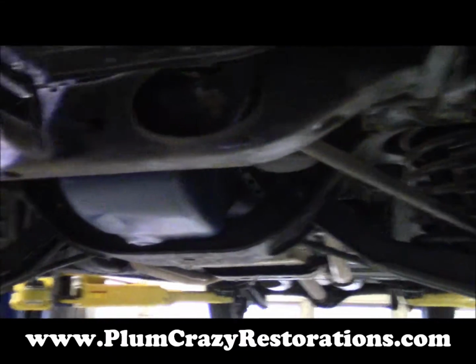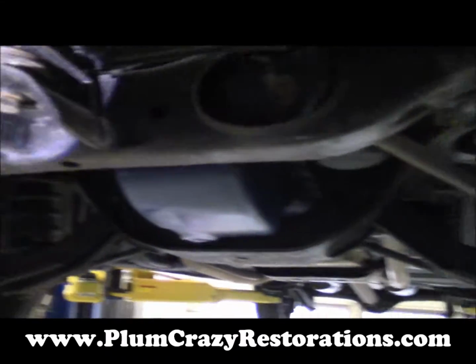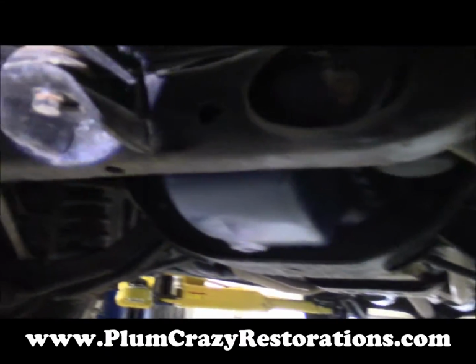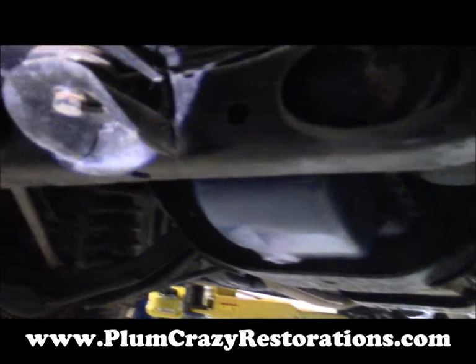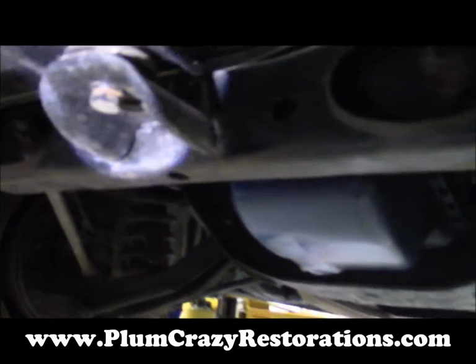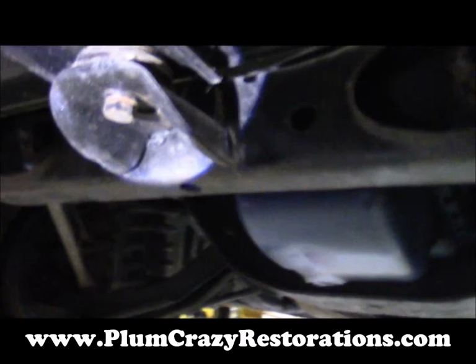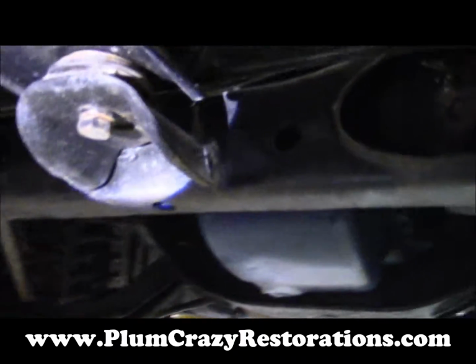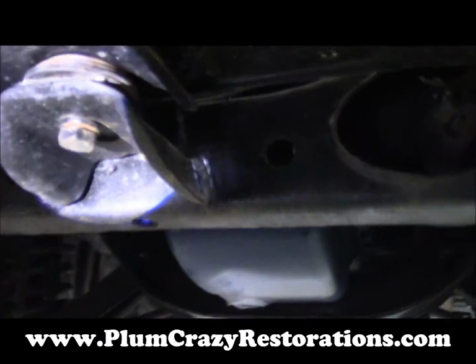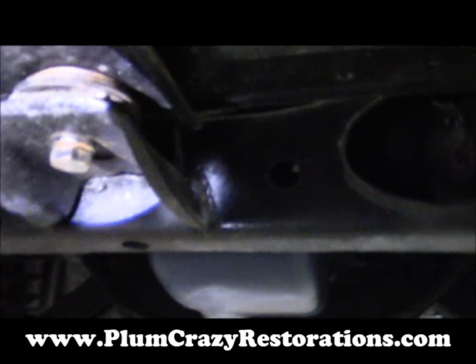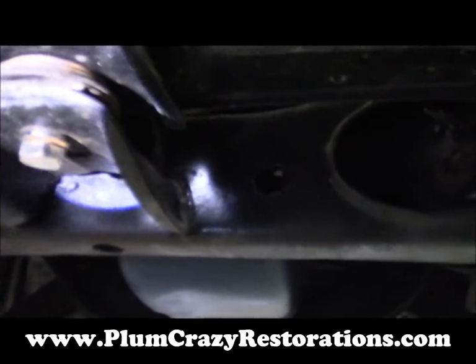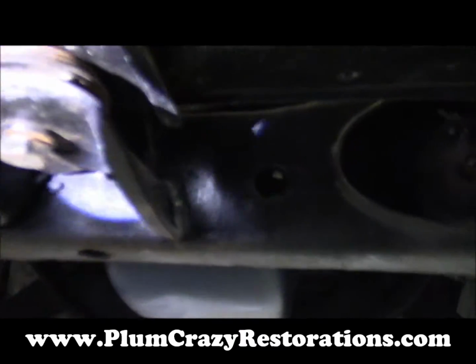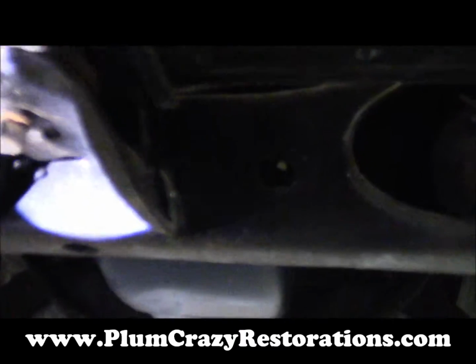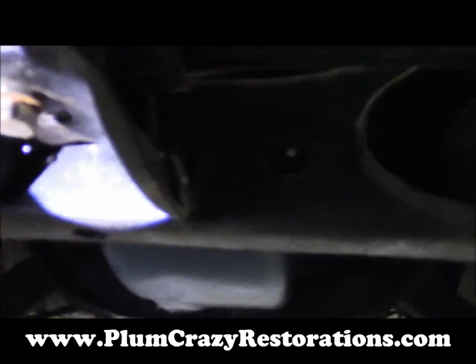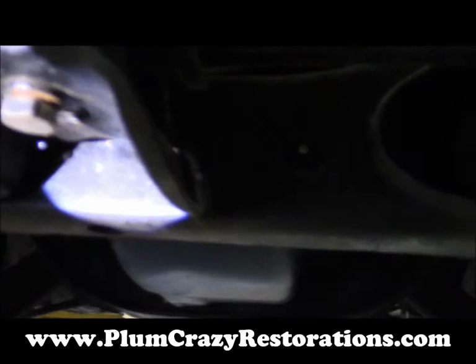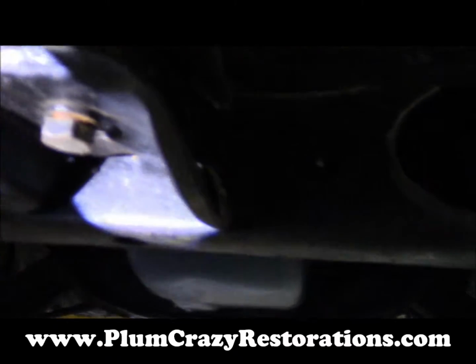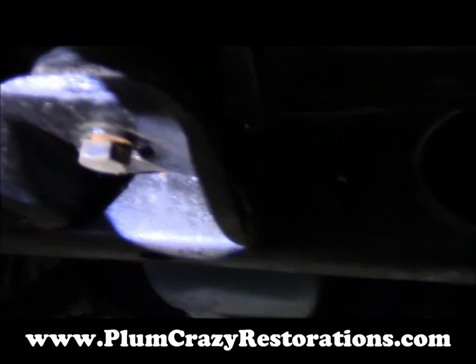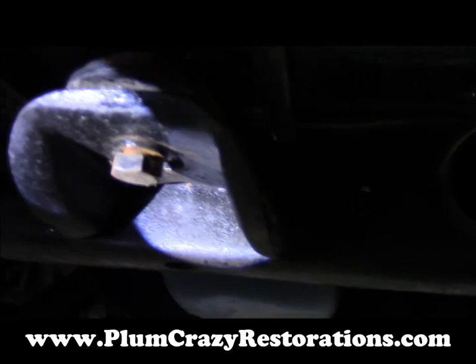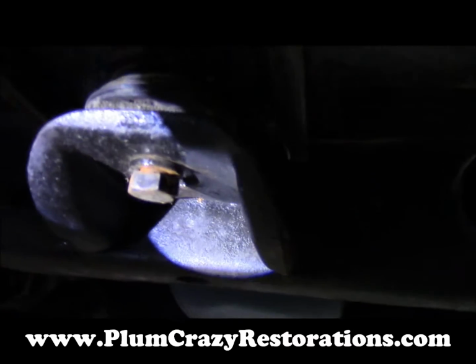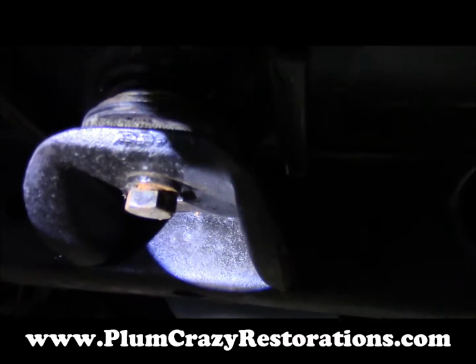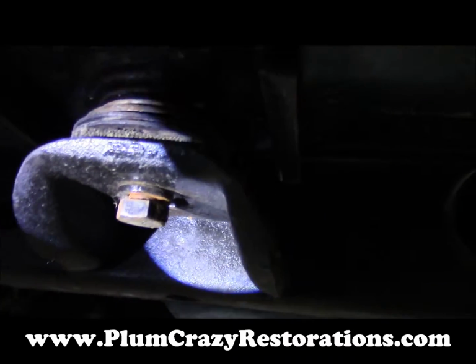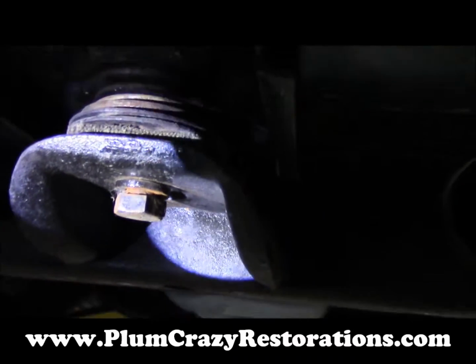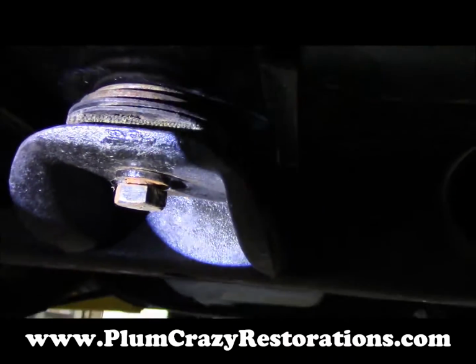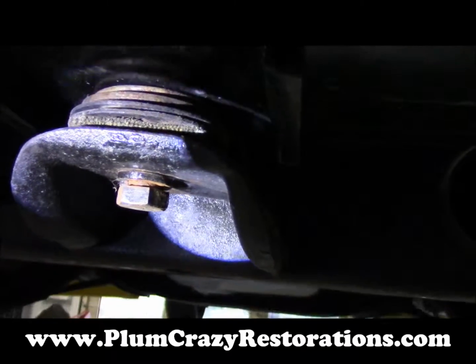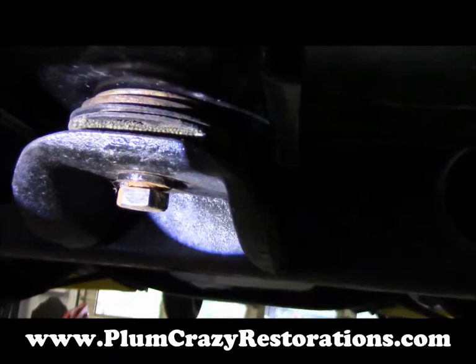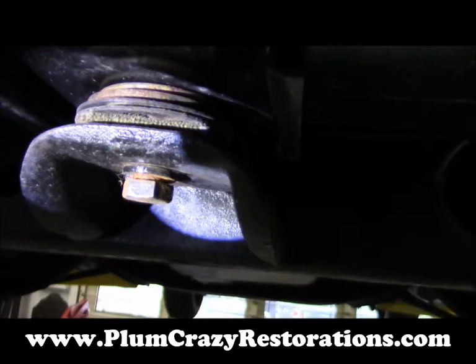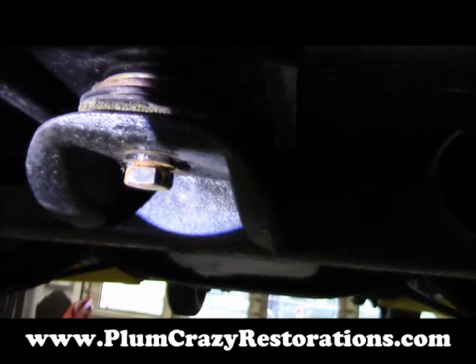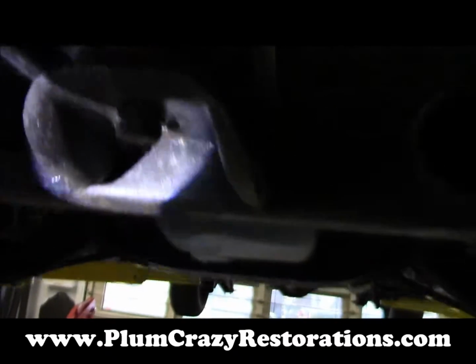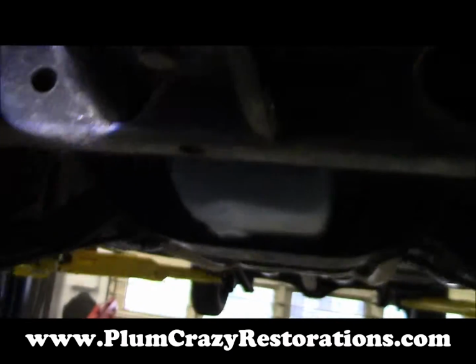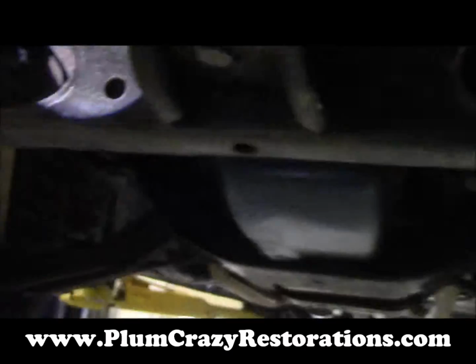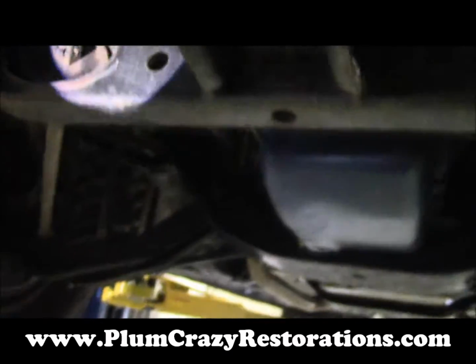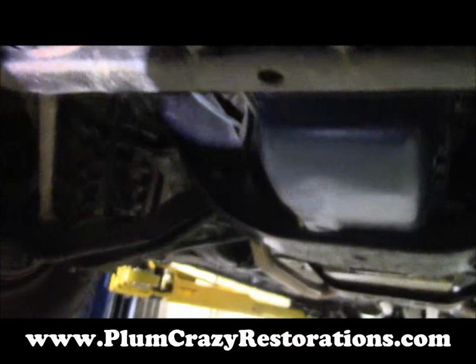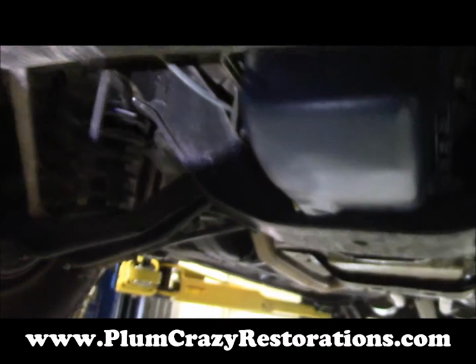The lower rad support bolt — you can see it from the video here — but that's loose, so it needs to be tightened up.